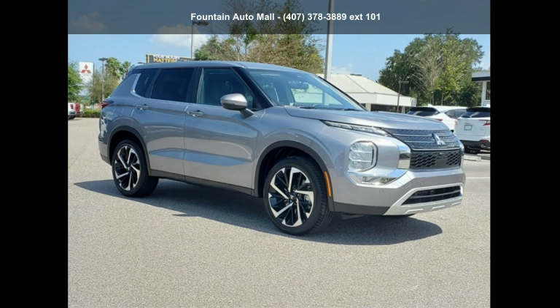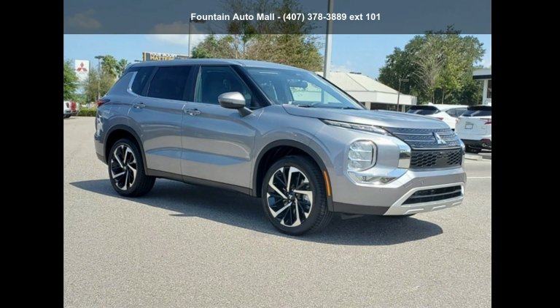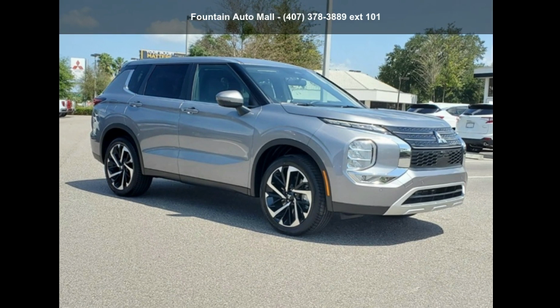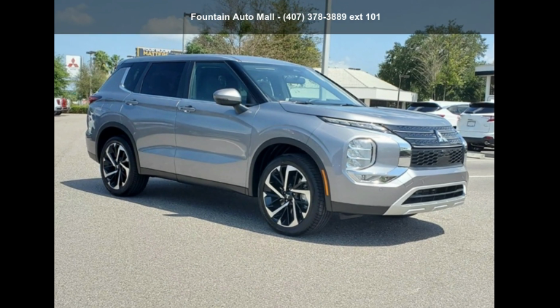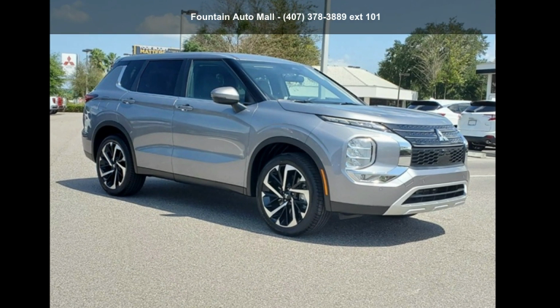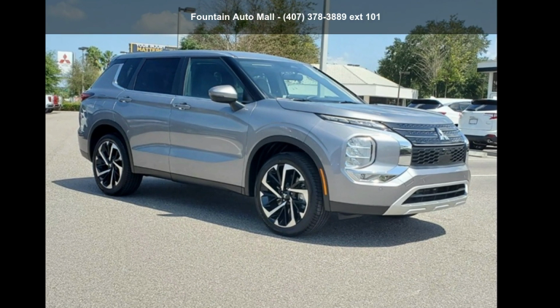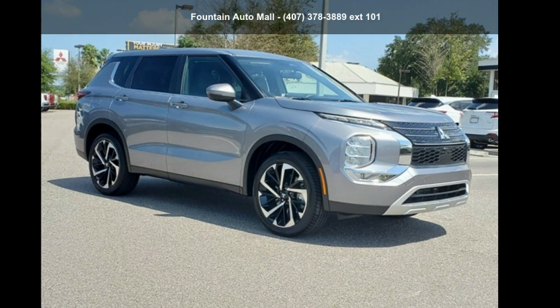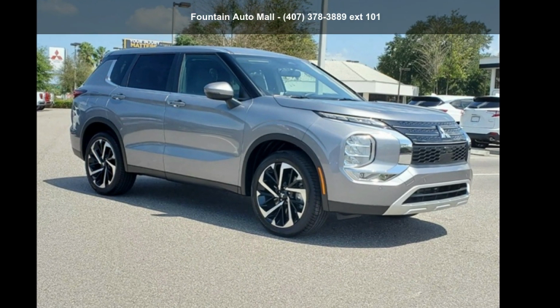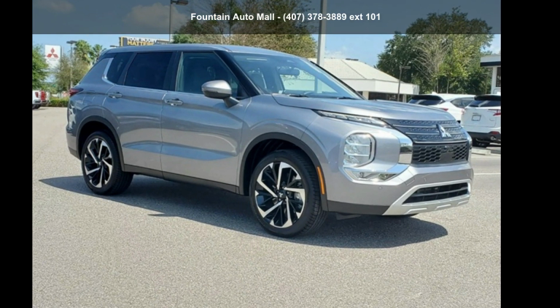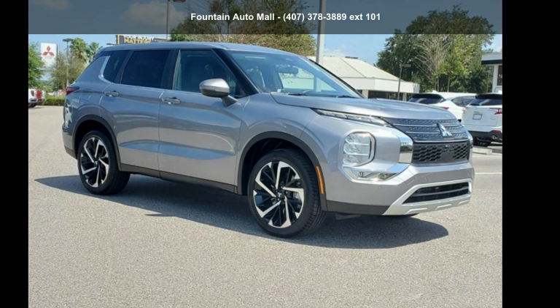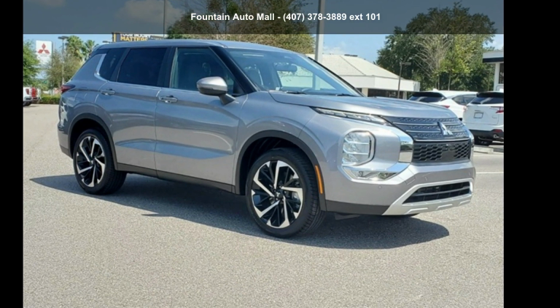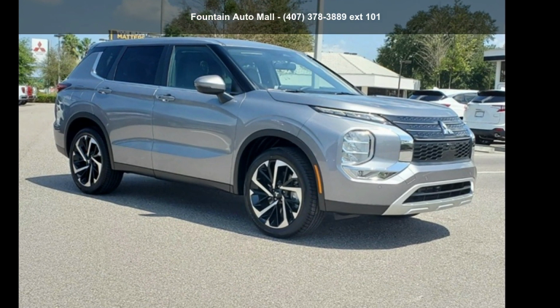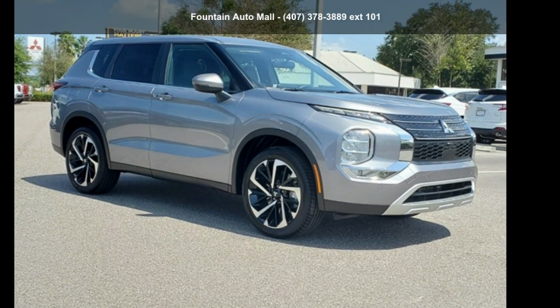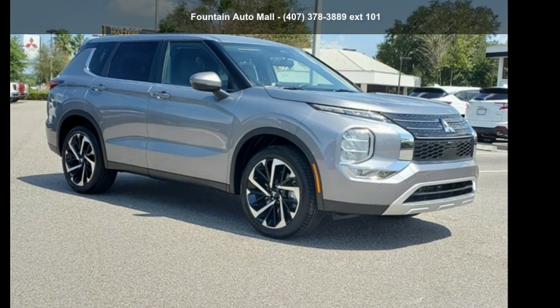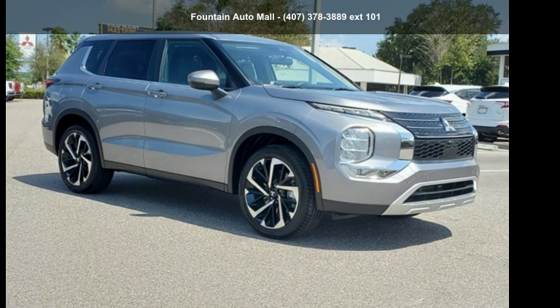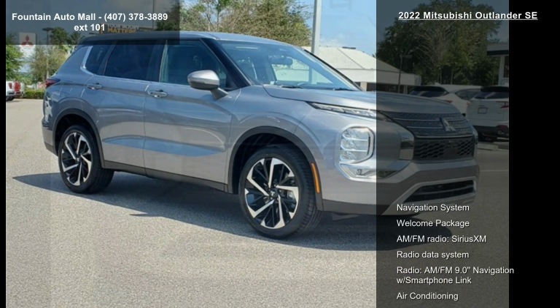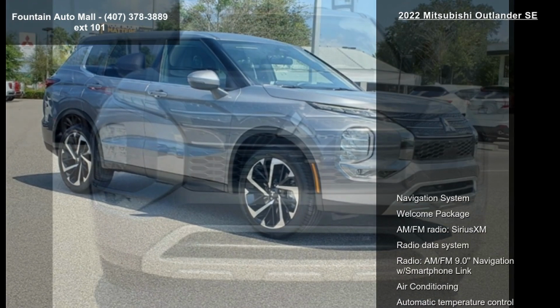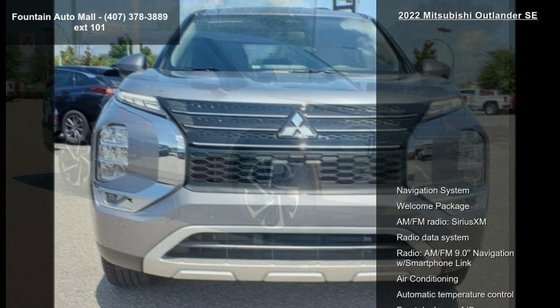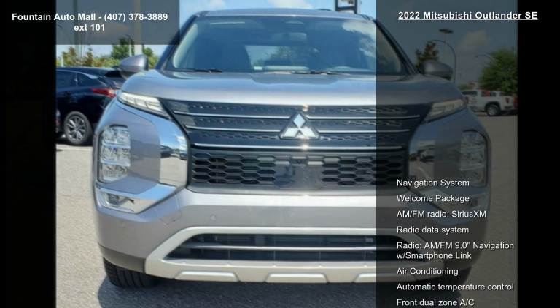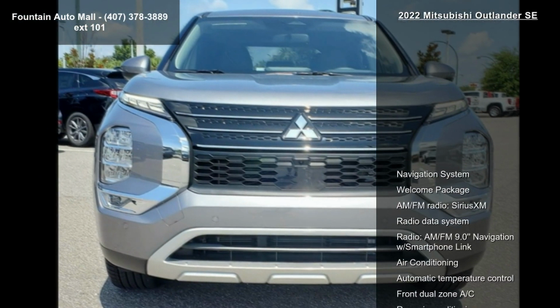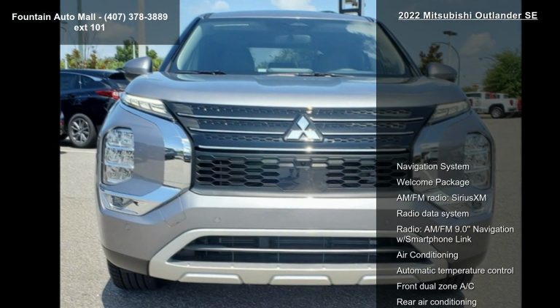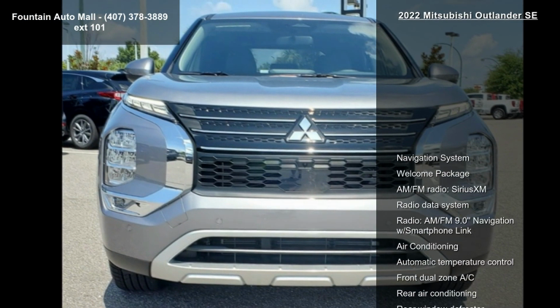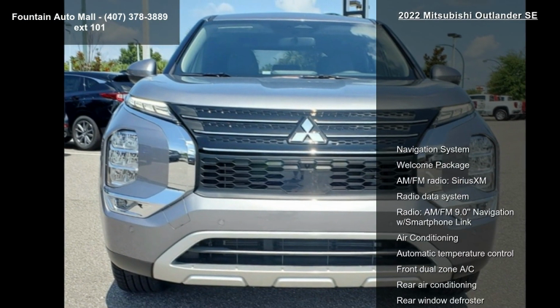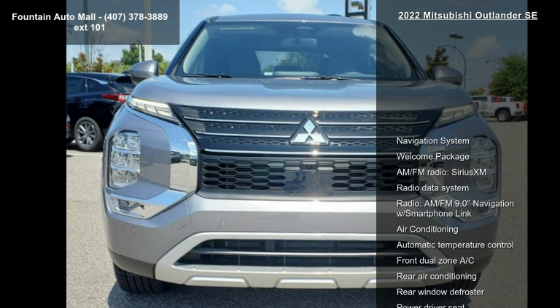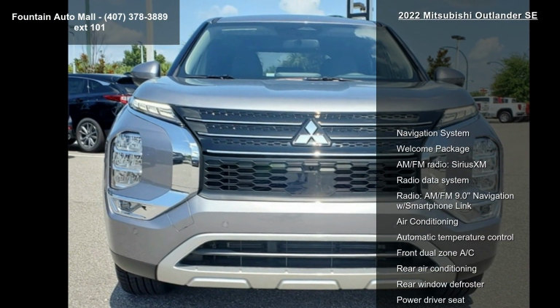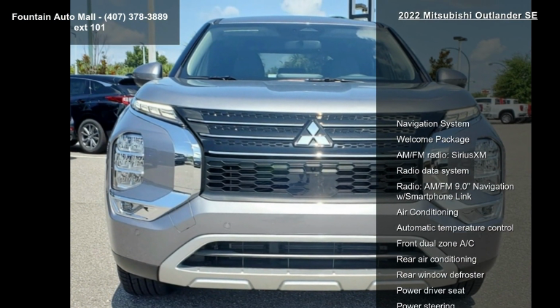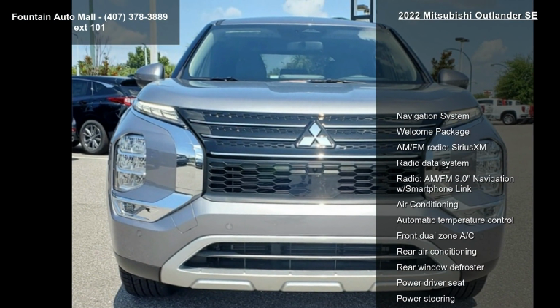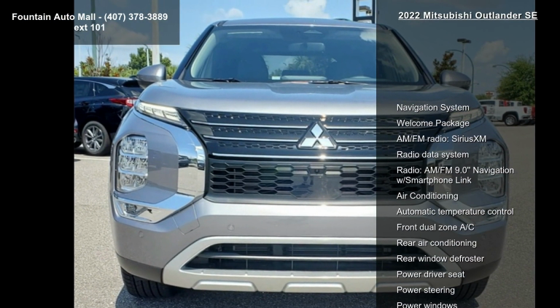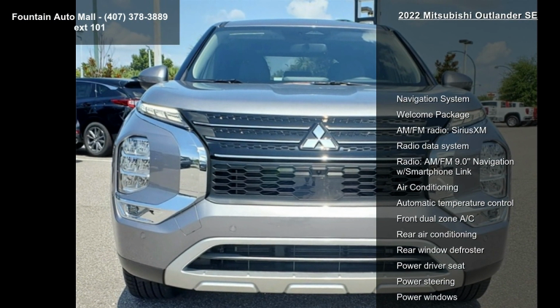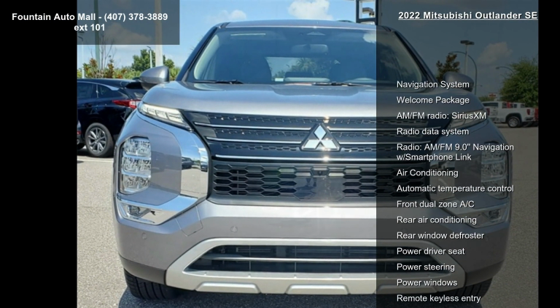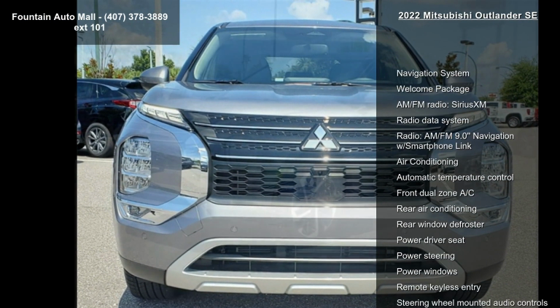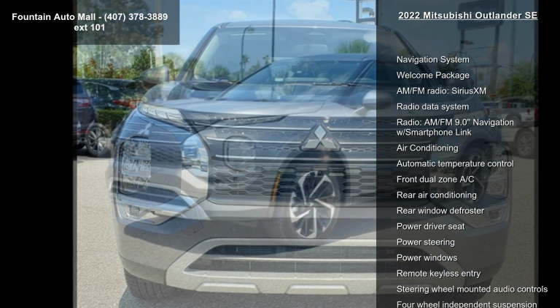Check out this Mitsubishi 2022 Outlander SE. If you are looking for an automobile with great features, look no further.